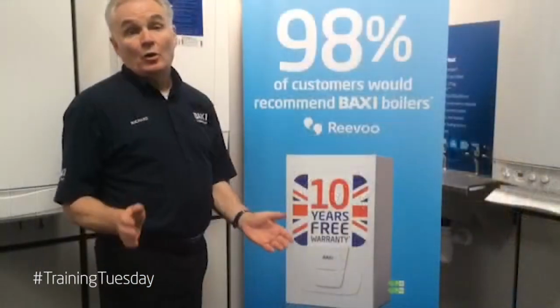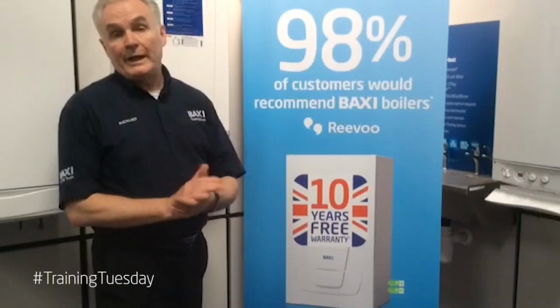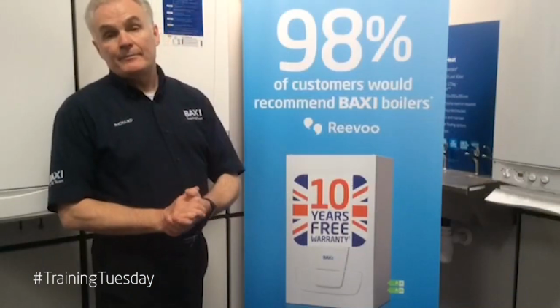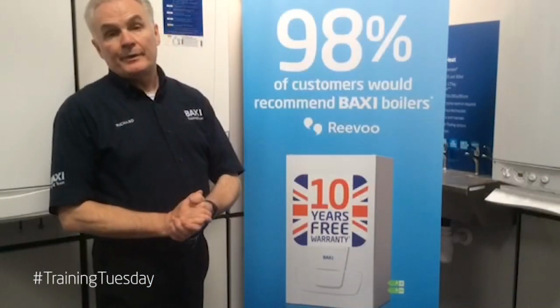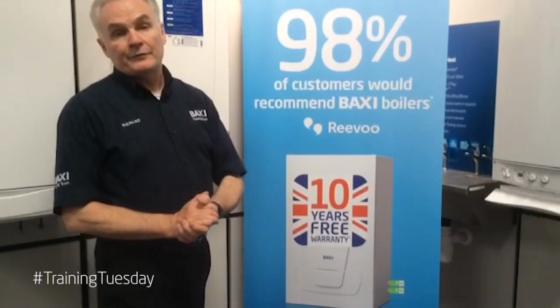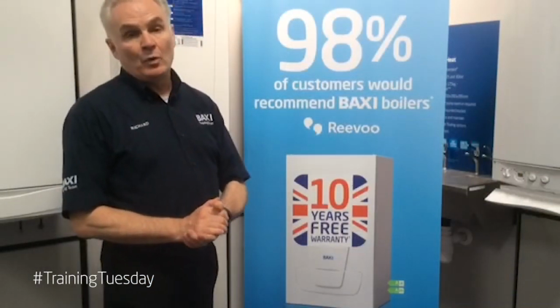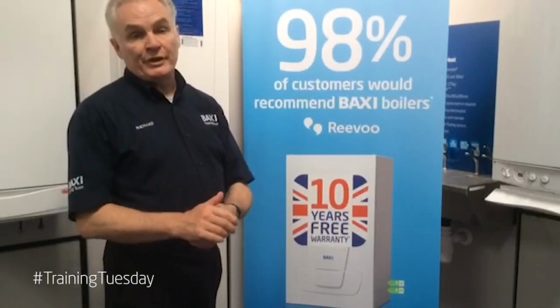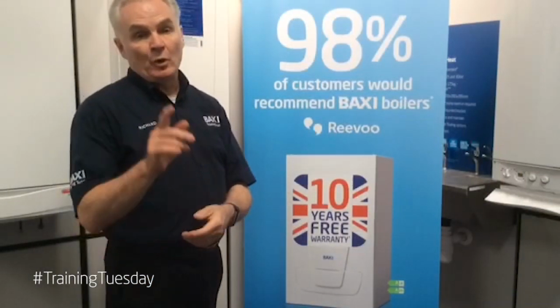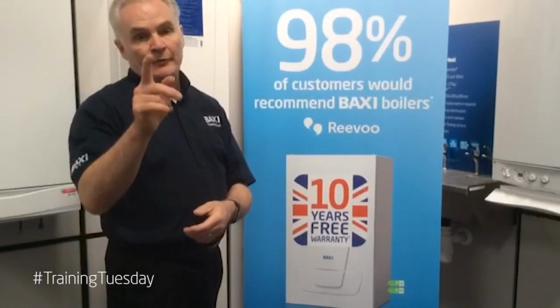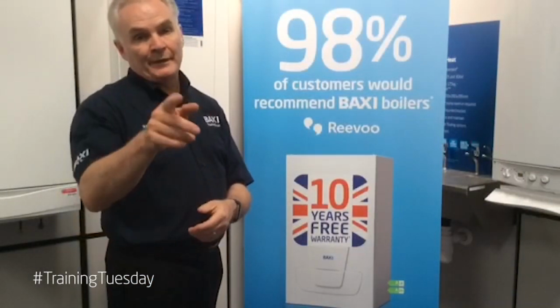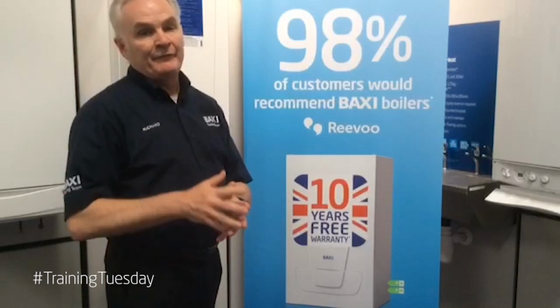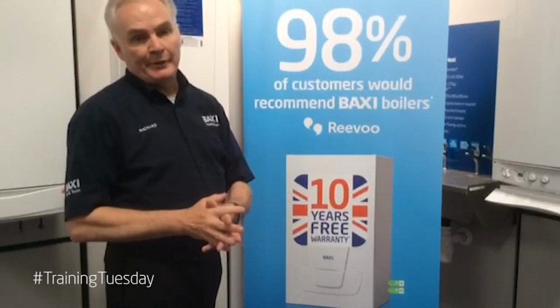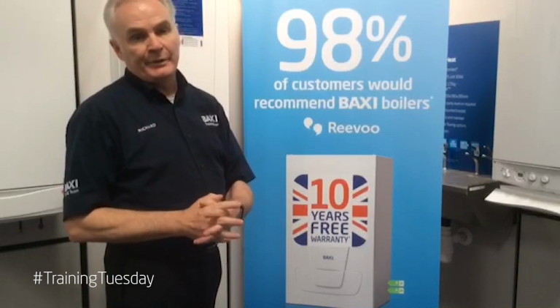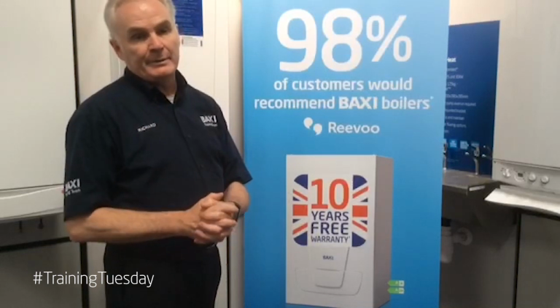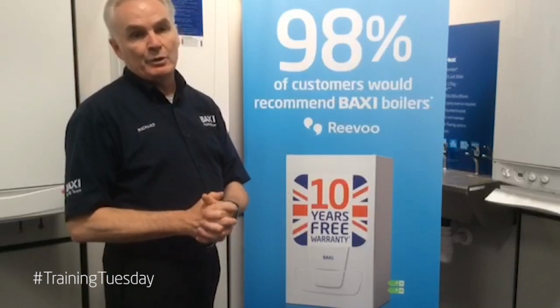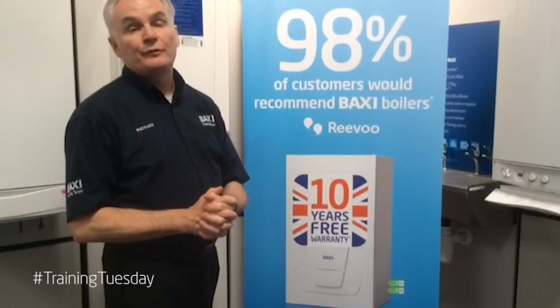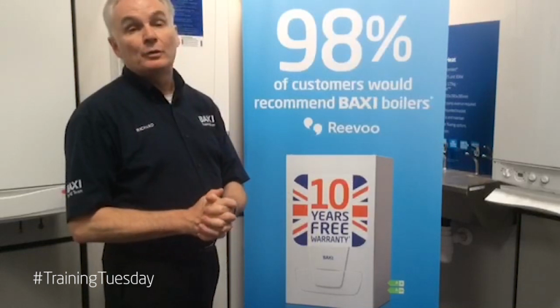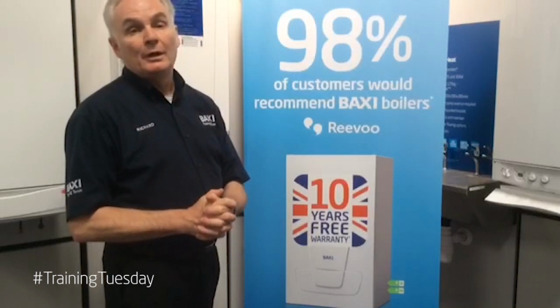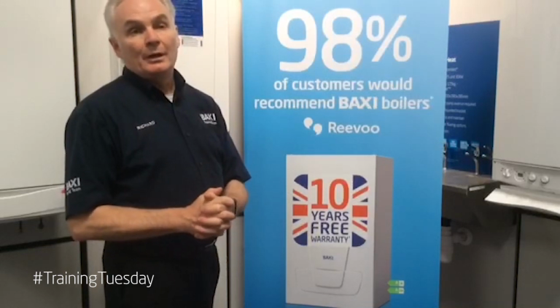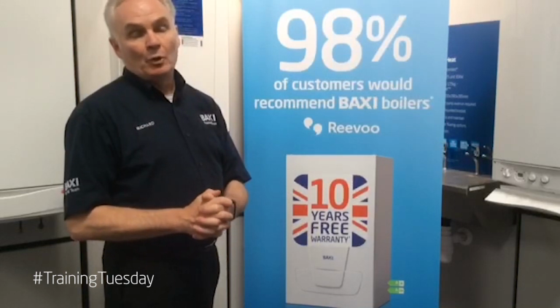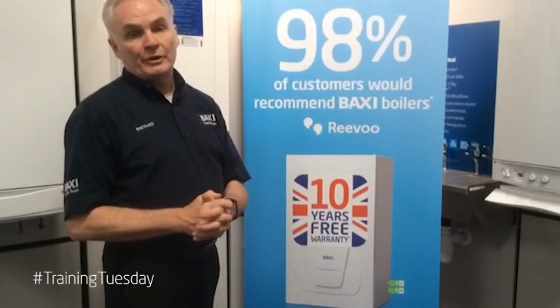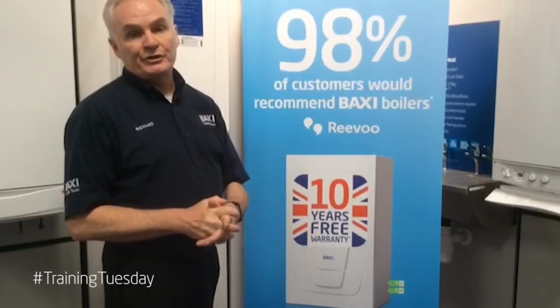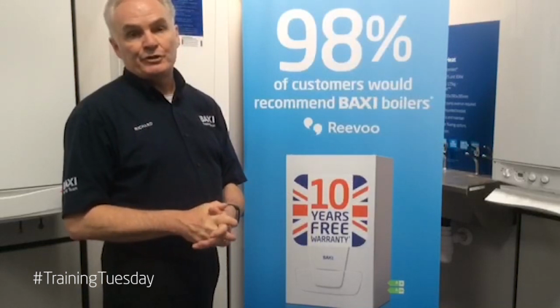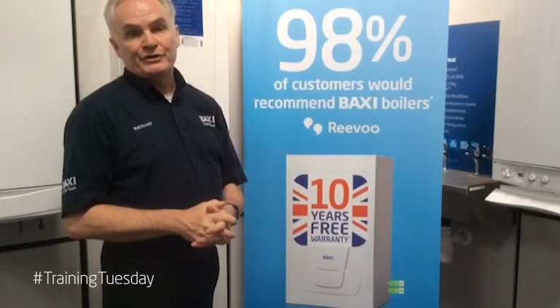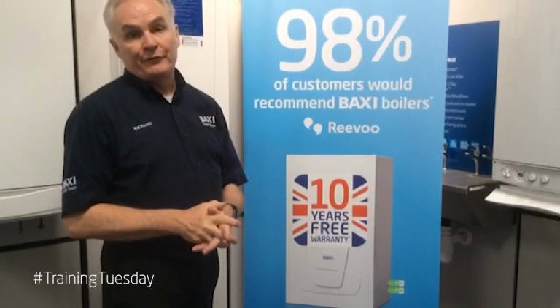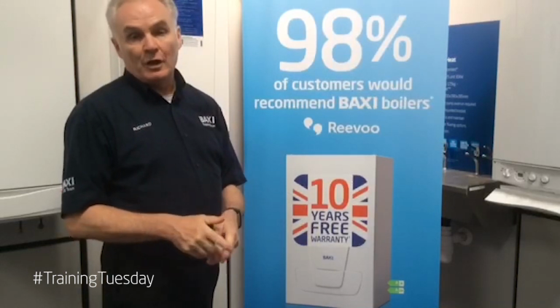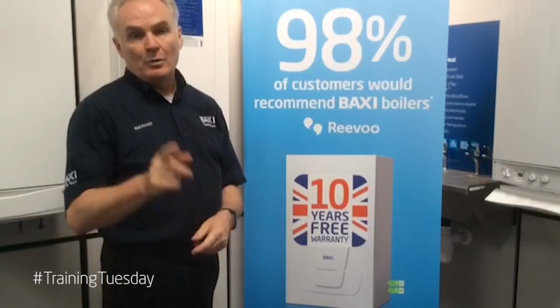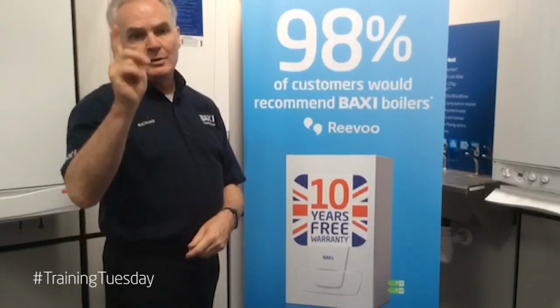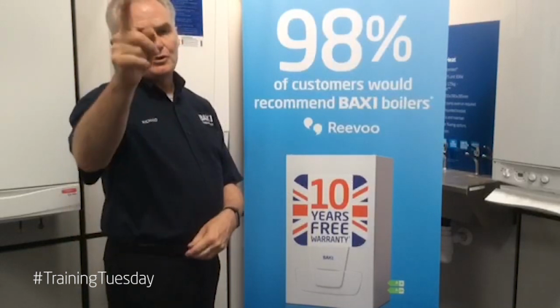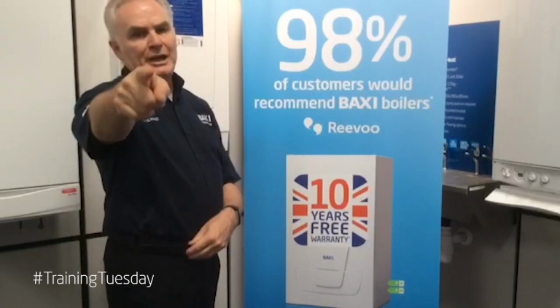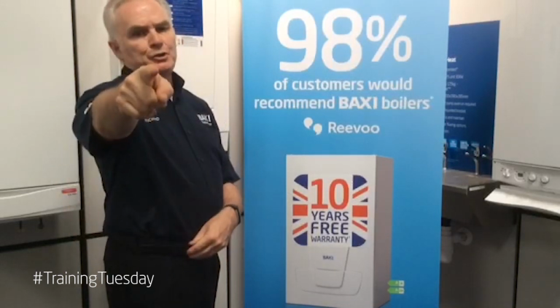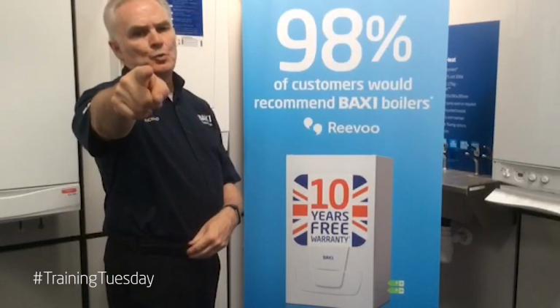Okay, thanks for watching. I hope you found that very quick tip useful. More Training Tuesdays to follow — stay tuned.